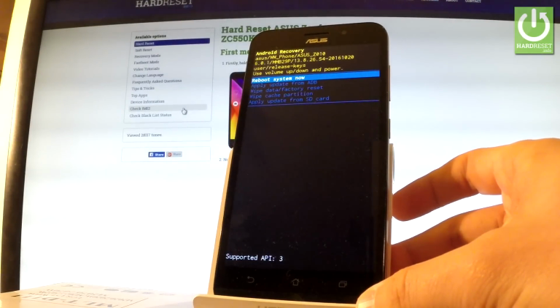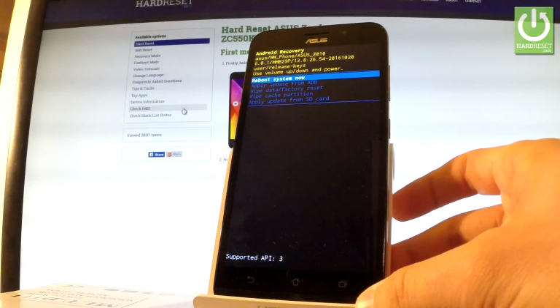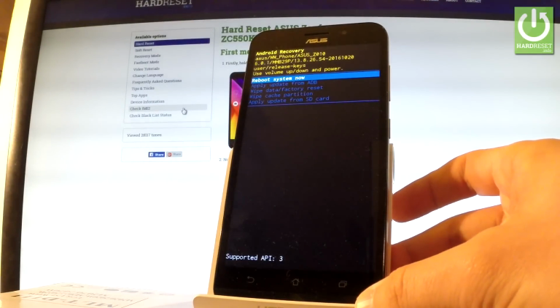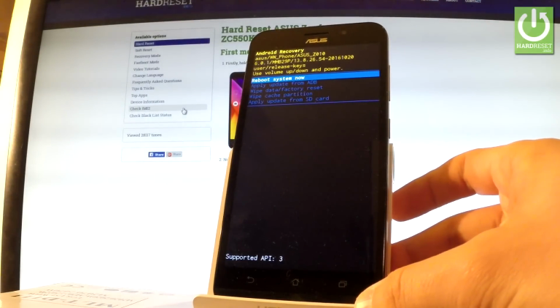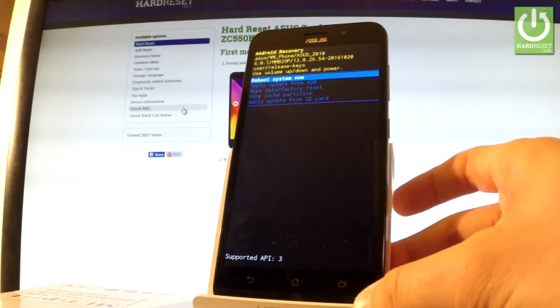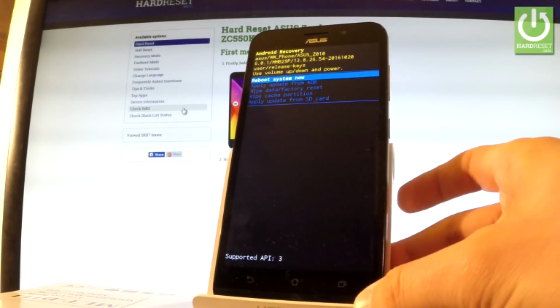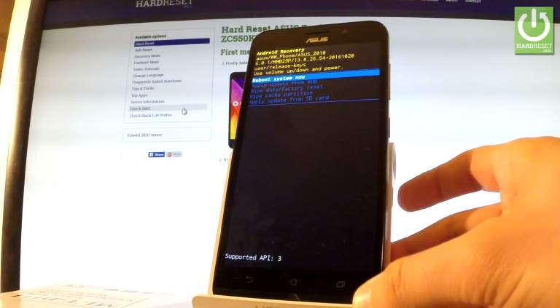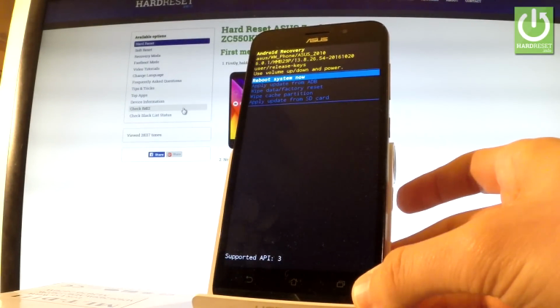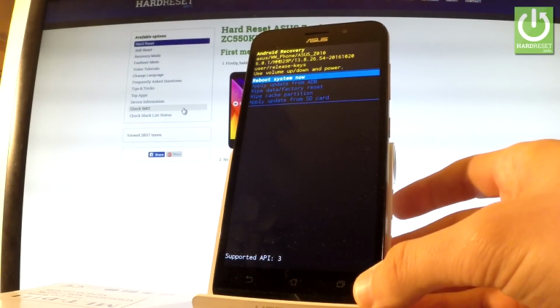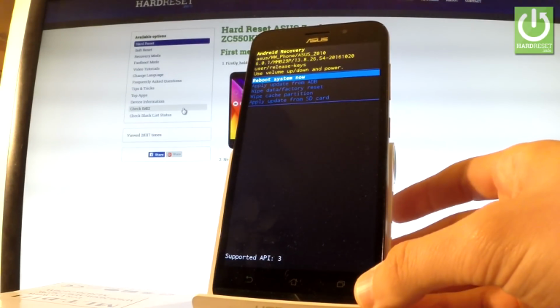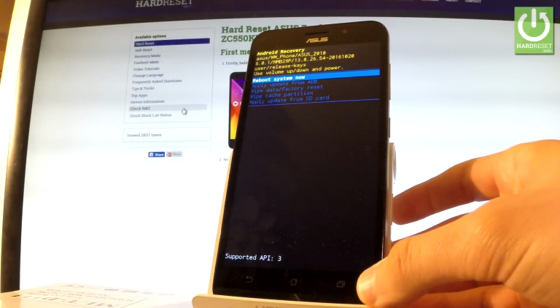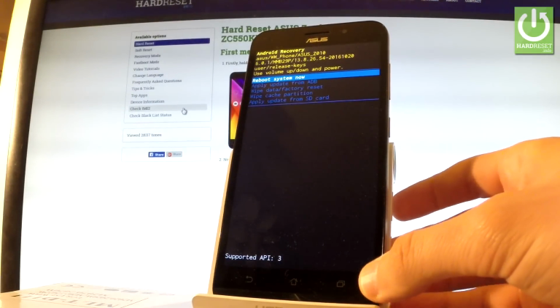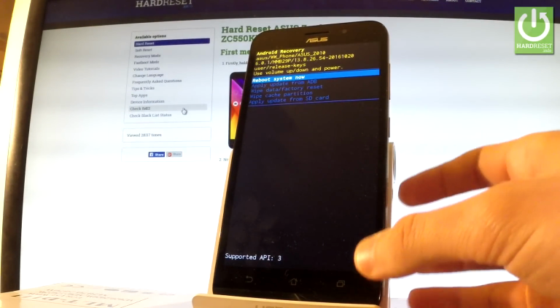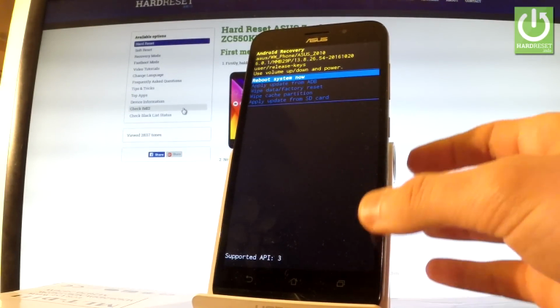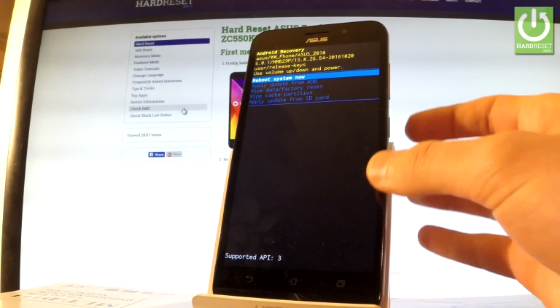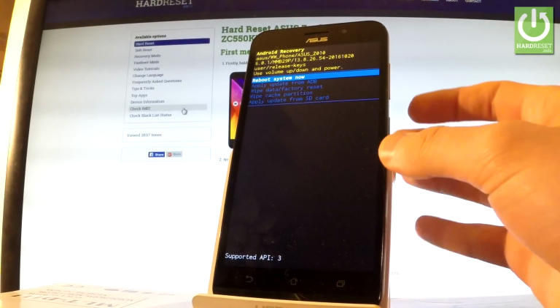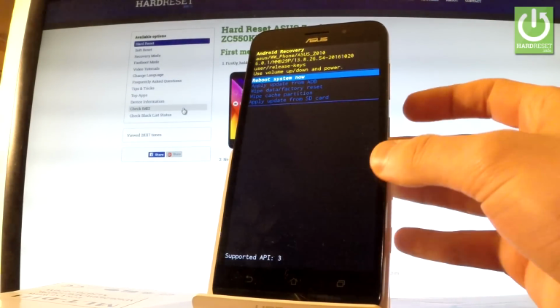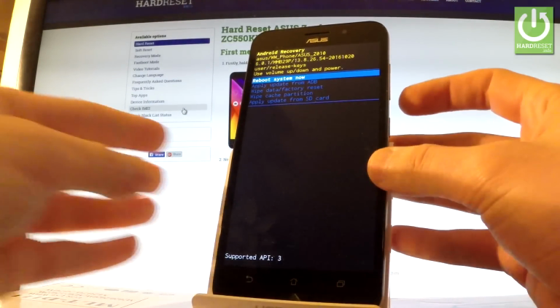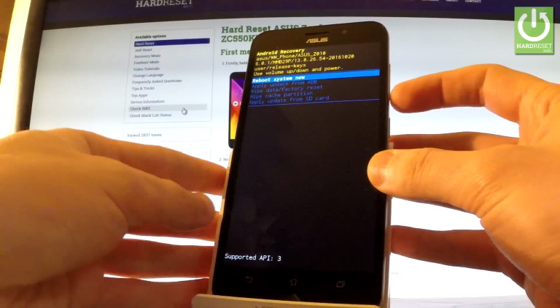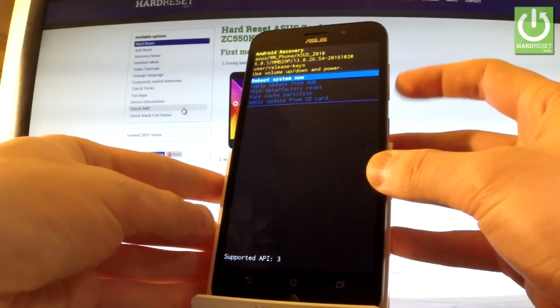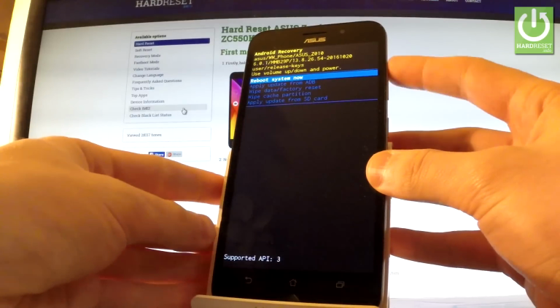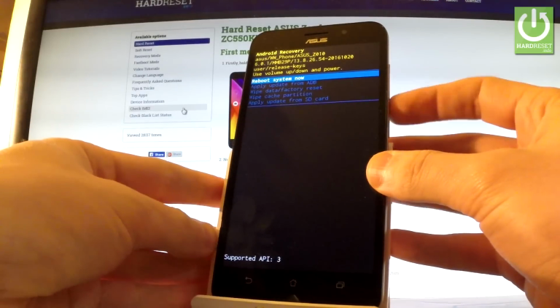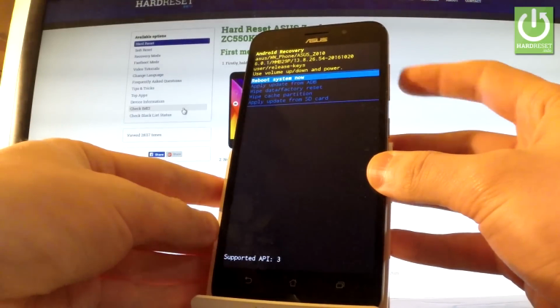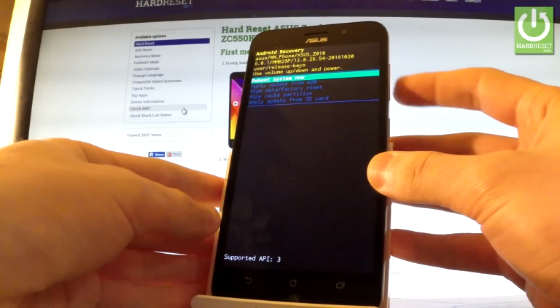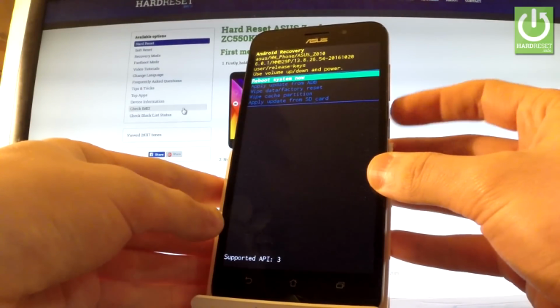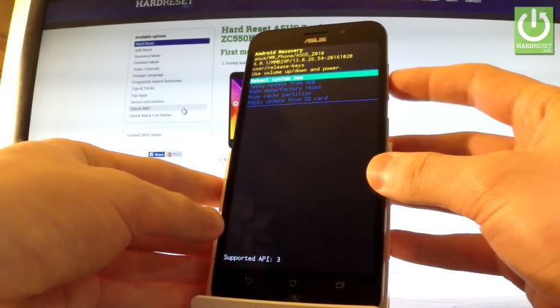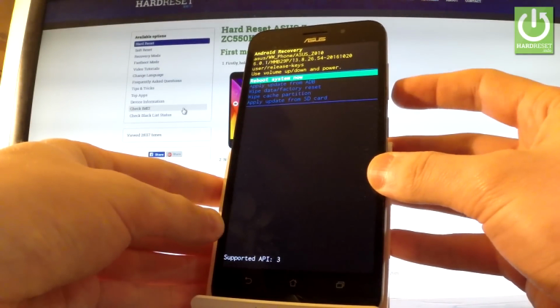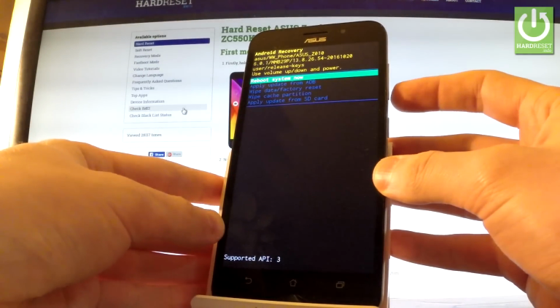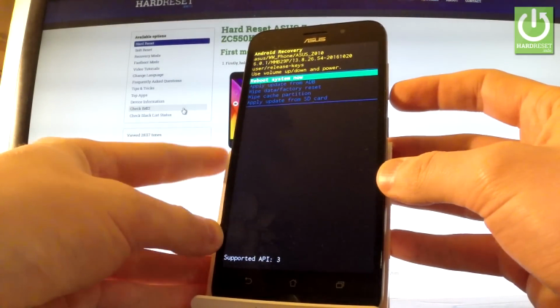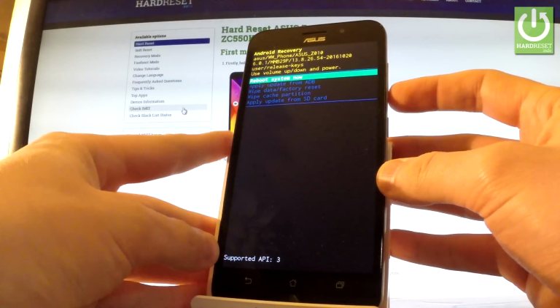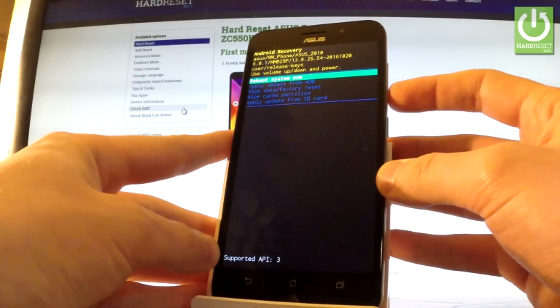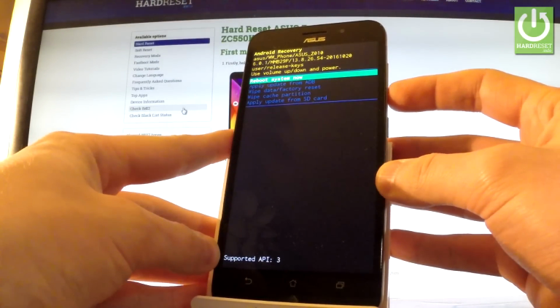Excellent — as you can see, Android Recovery just pops up. You can navigate here by using both volume keys.